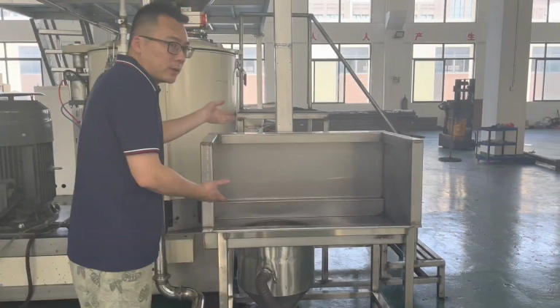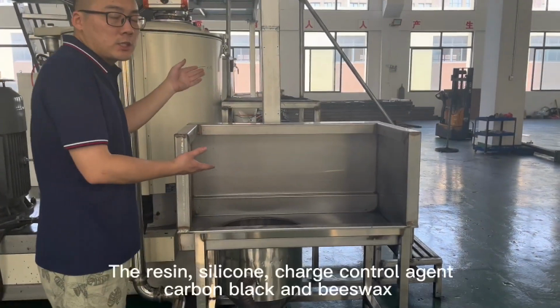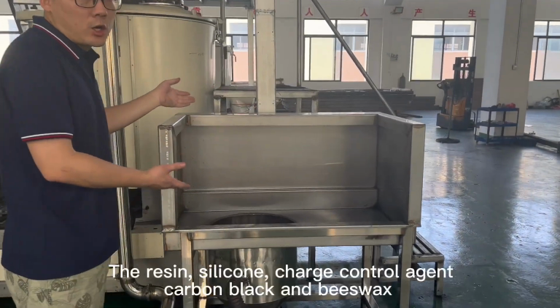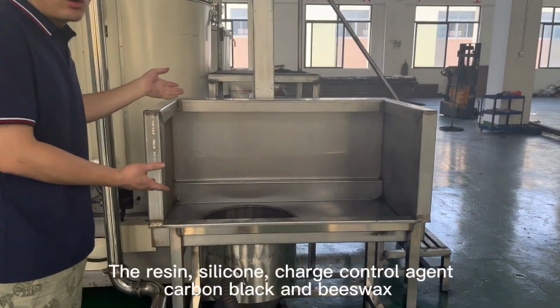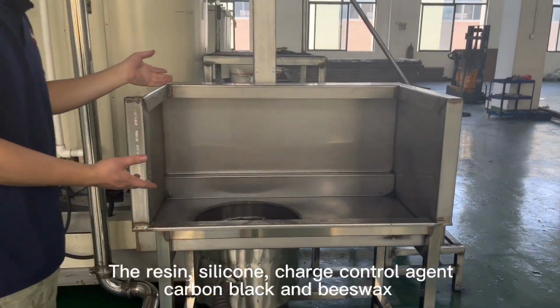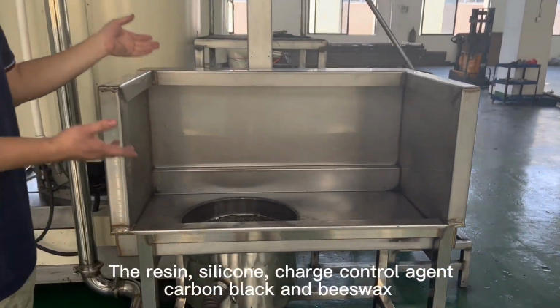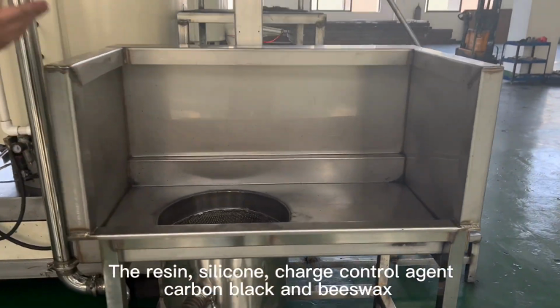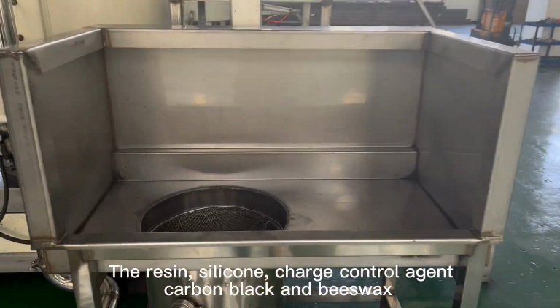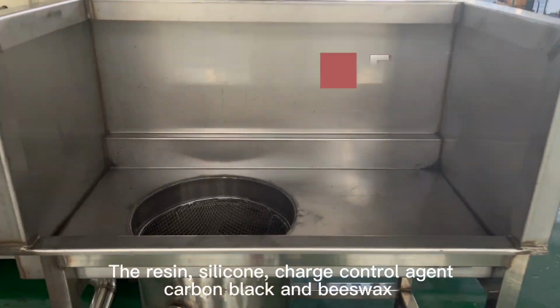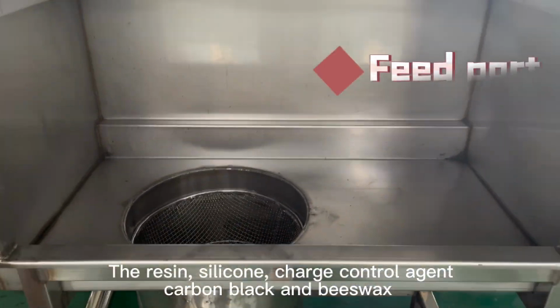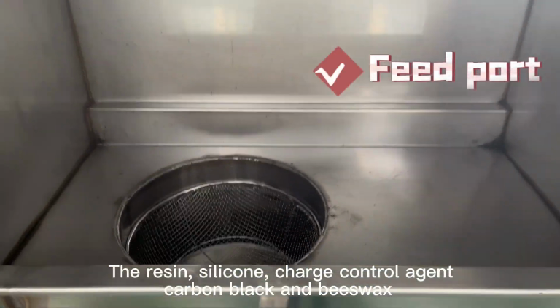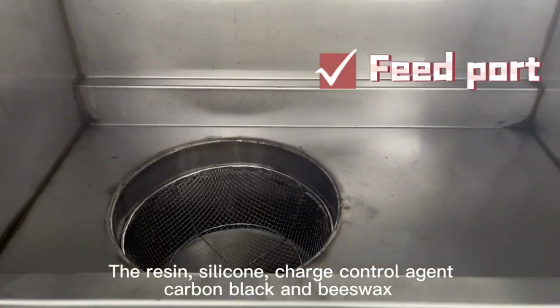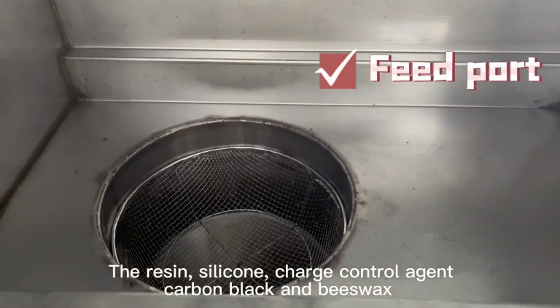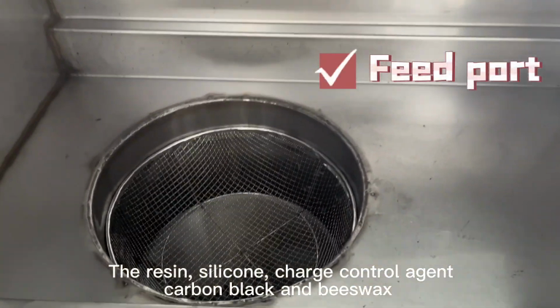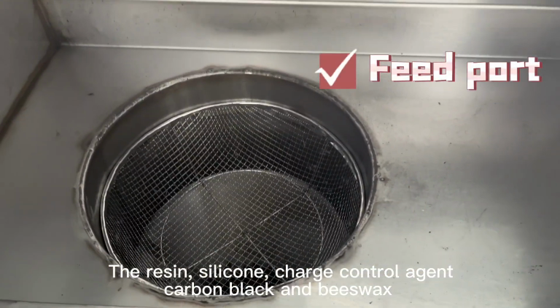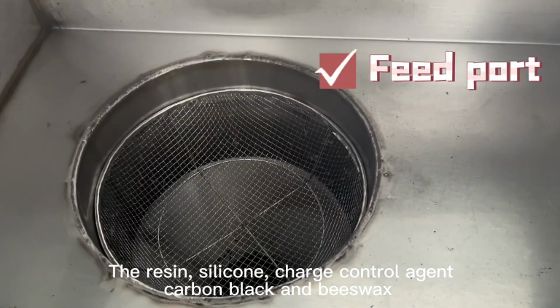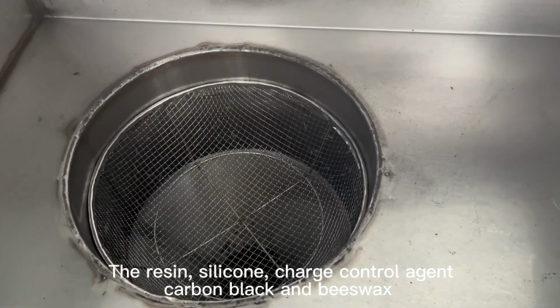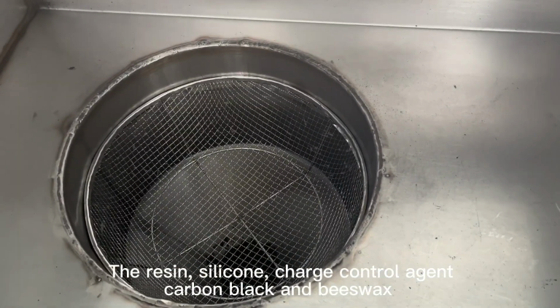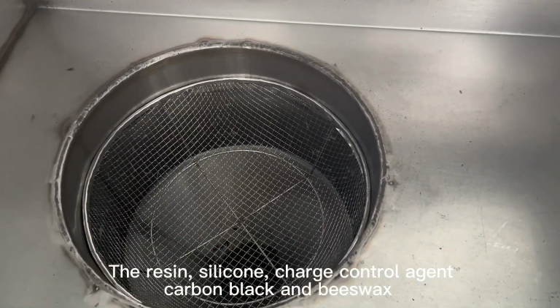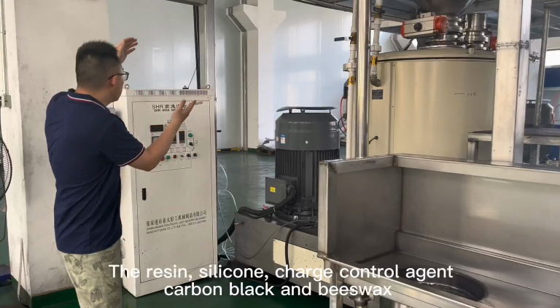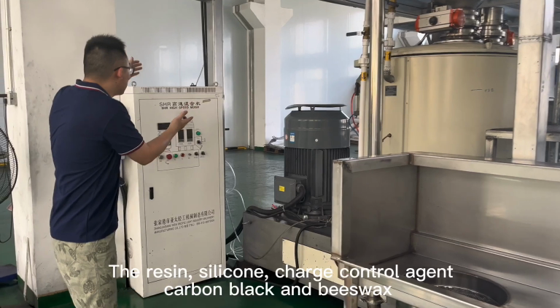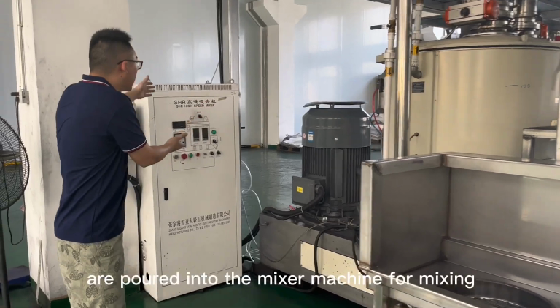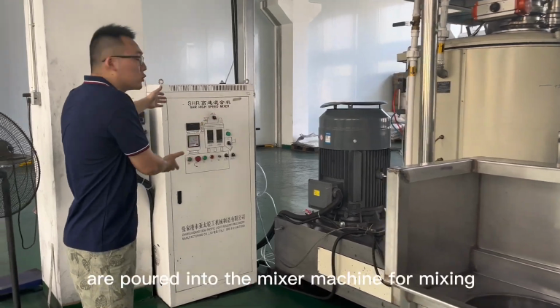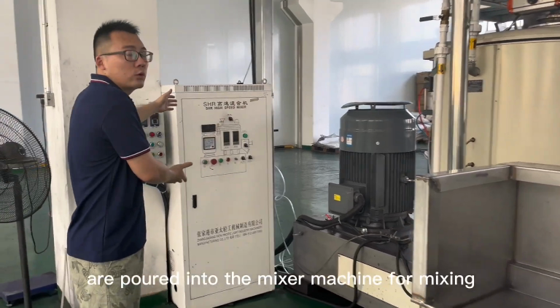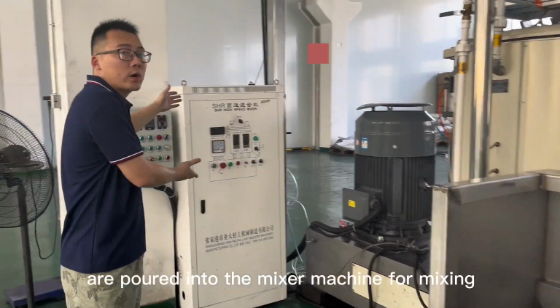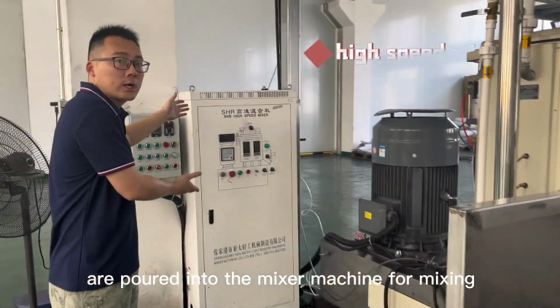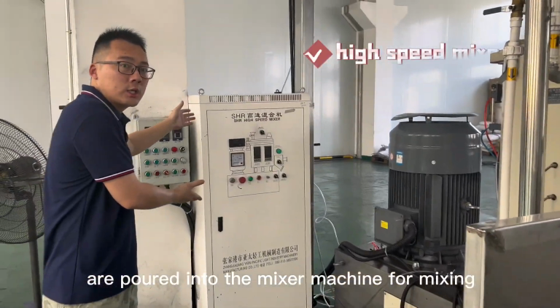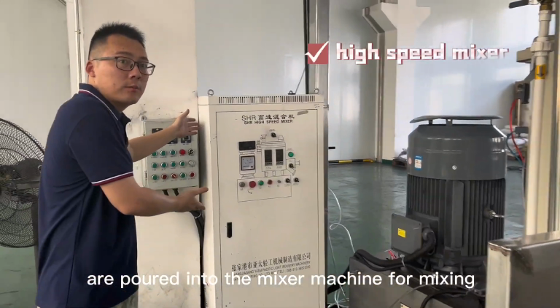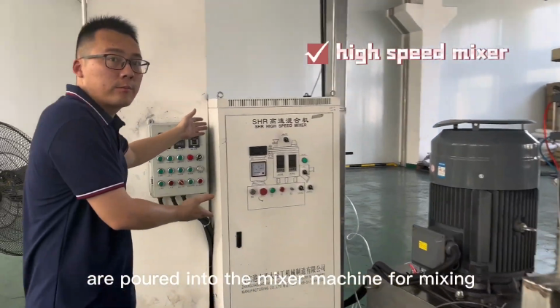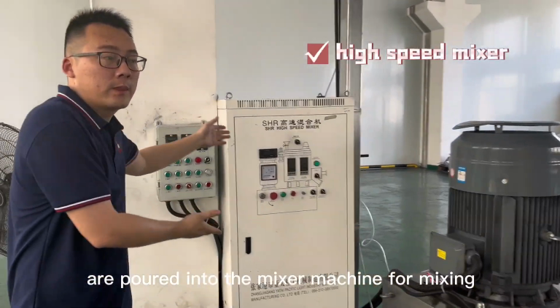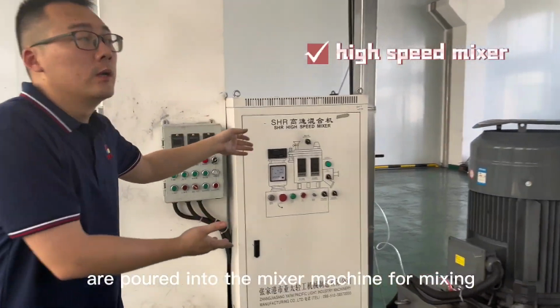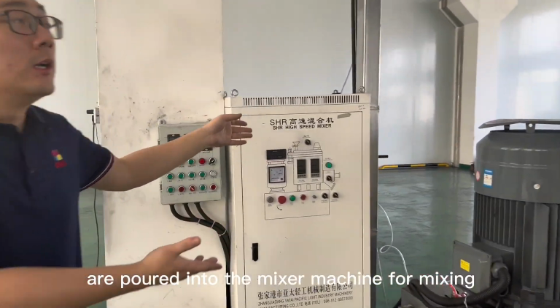The resin, silicone, charge control agent, carbon black, and beeswax are poured into the mixer machine for mixing.